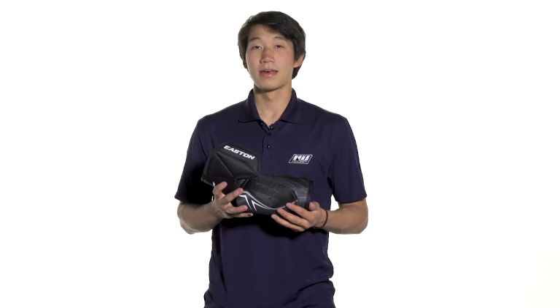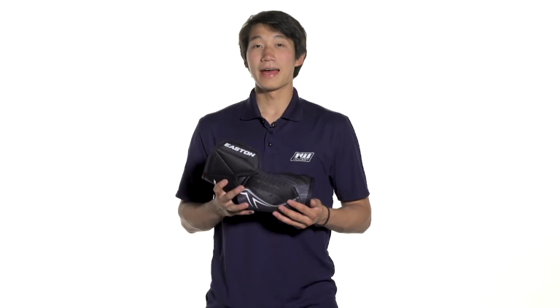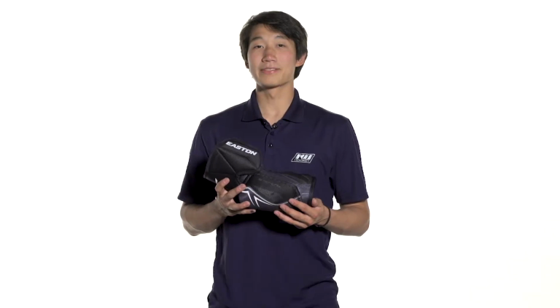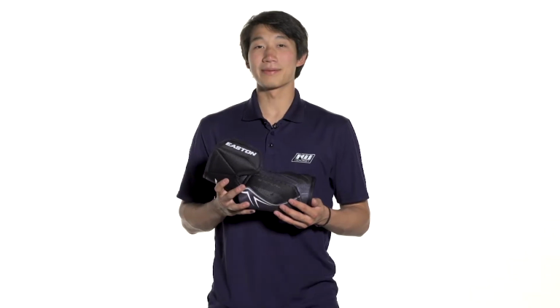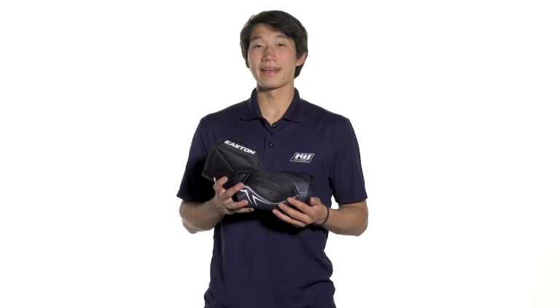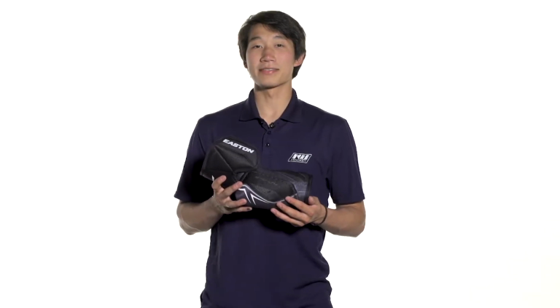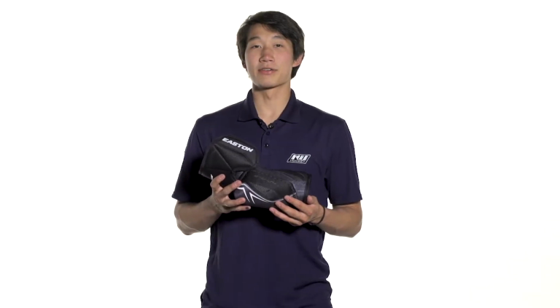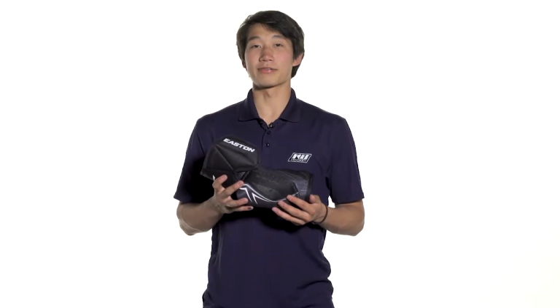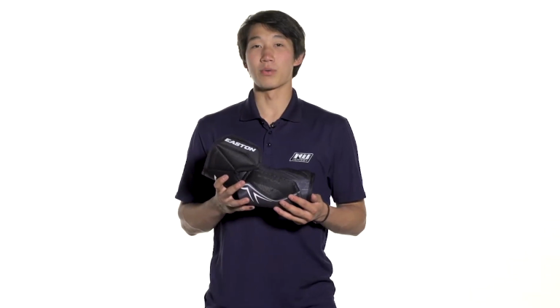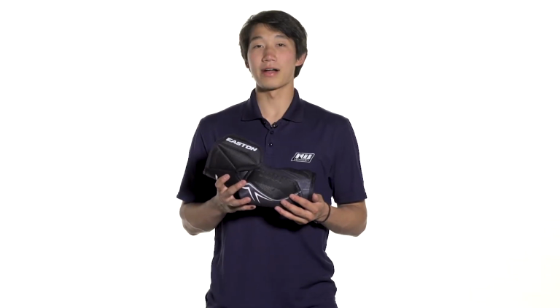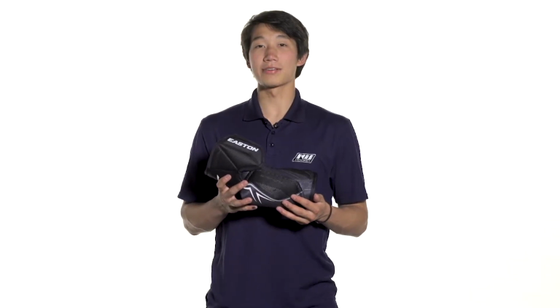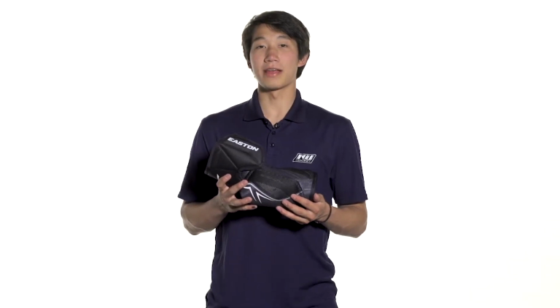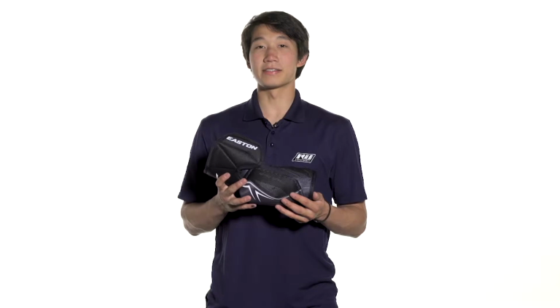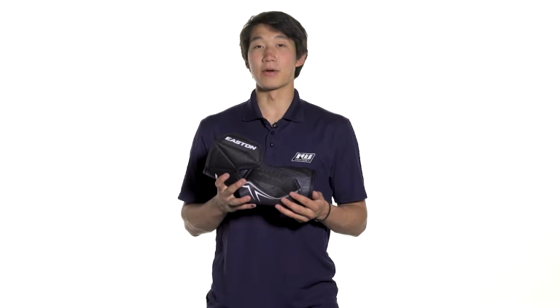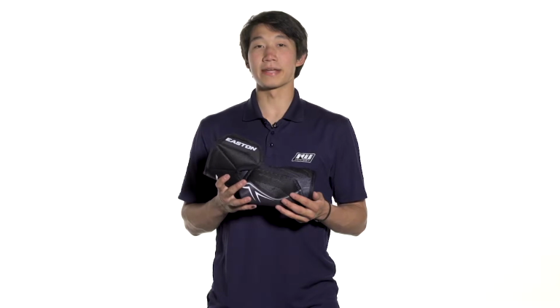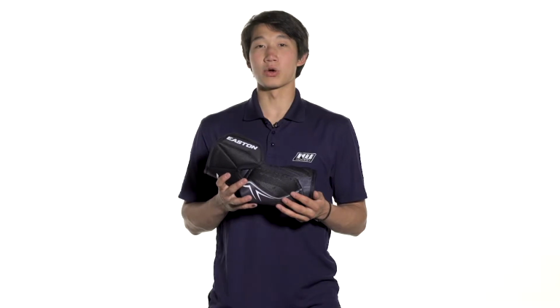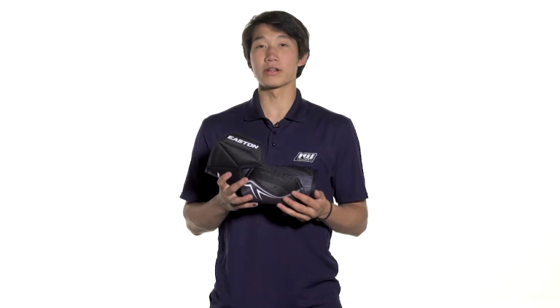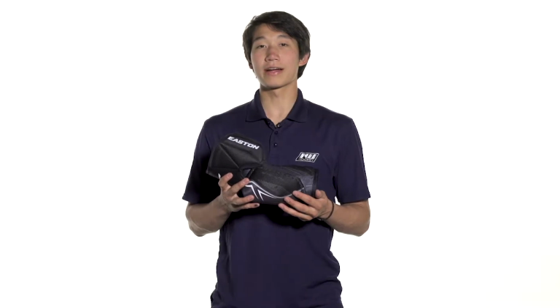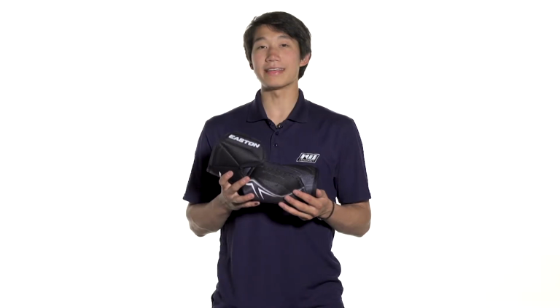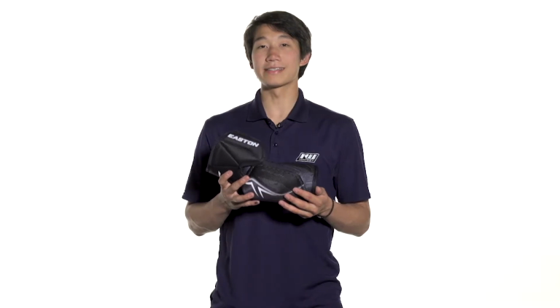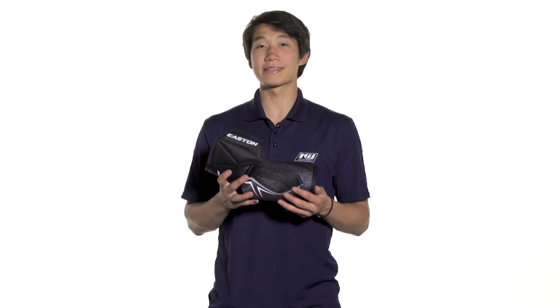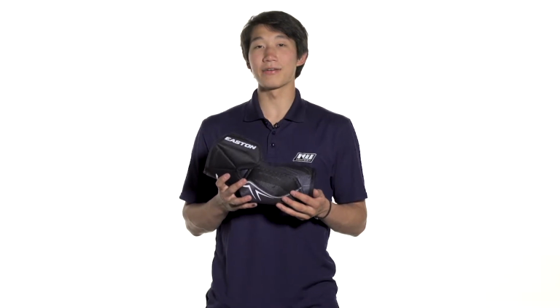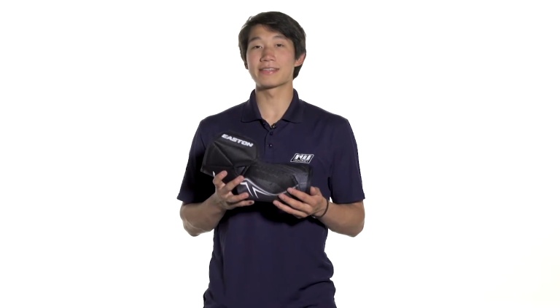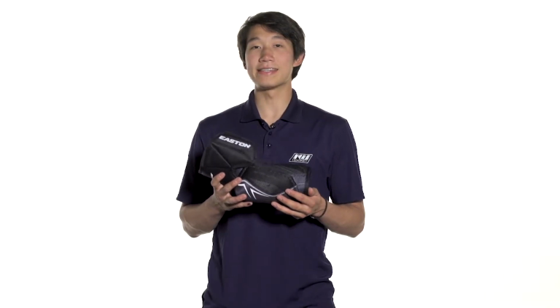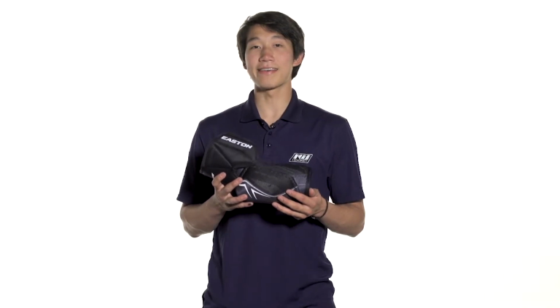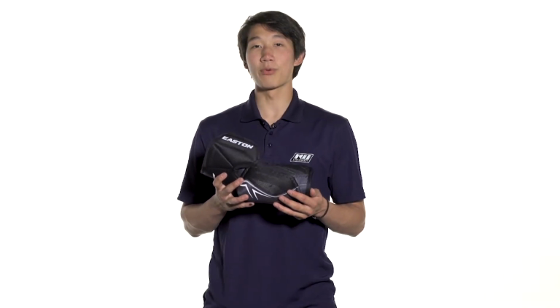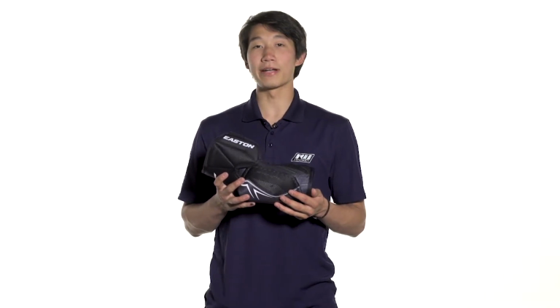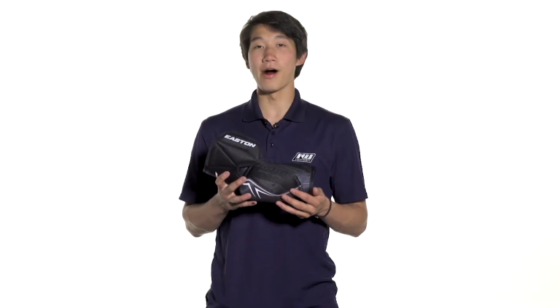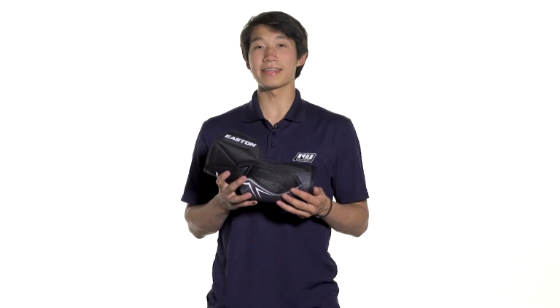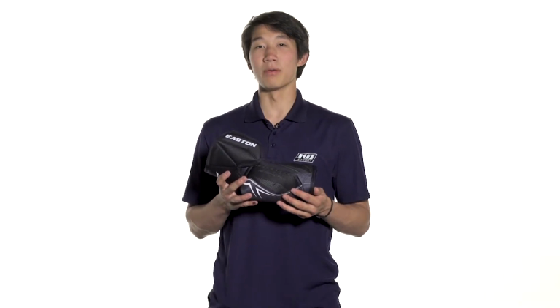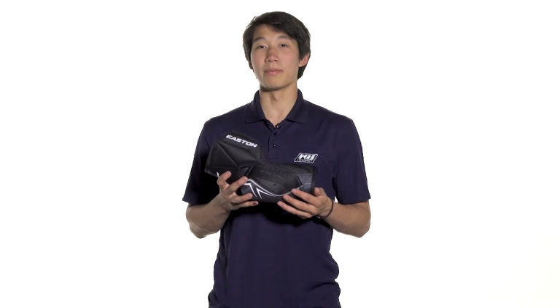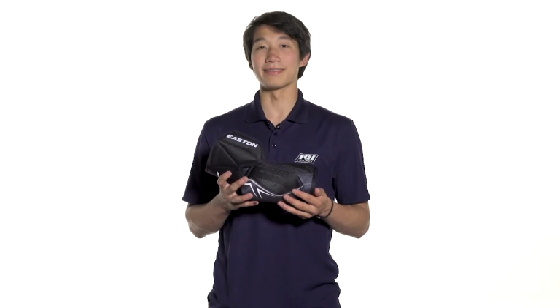Hey, what's up guys, this is Chris from the warehouse and today we're taking a quick look at the Easton Stealth C7.0 hockey elbow pads.